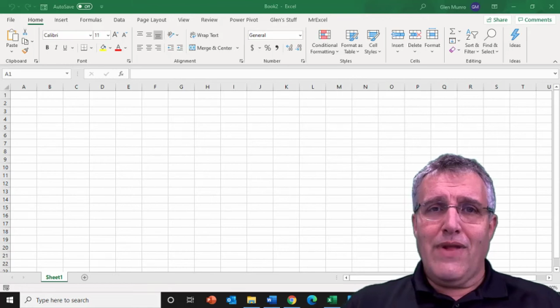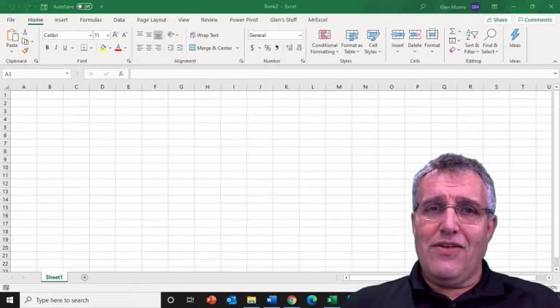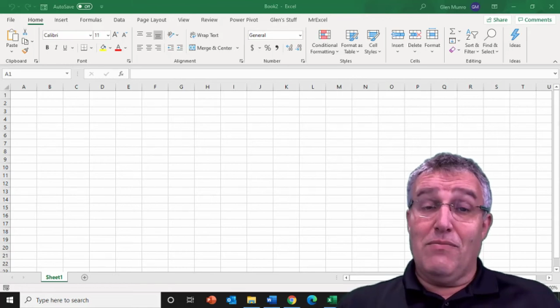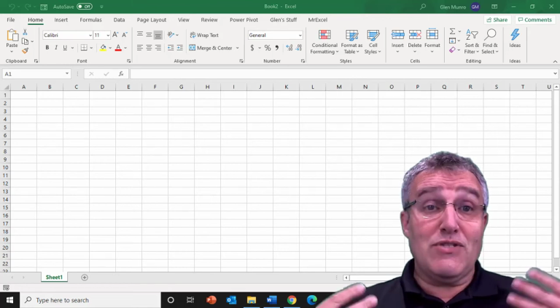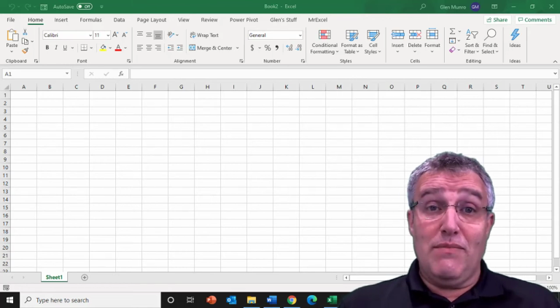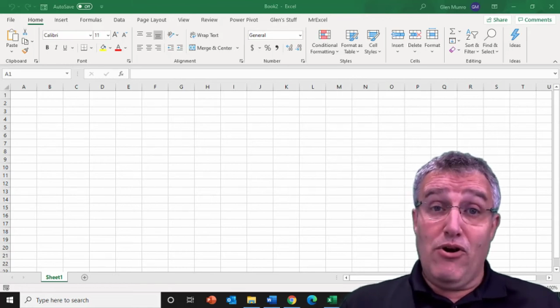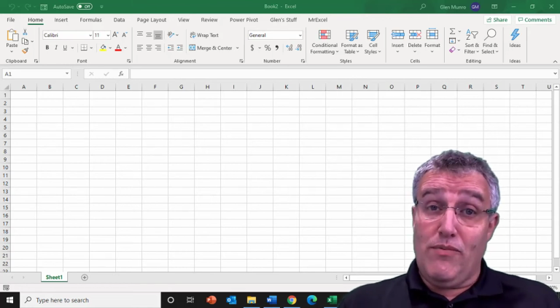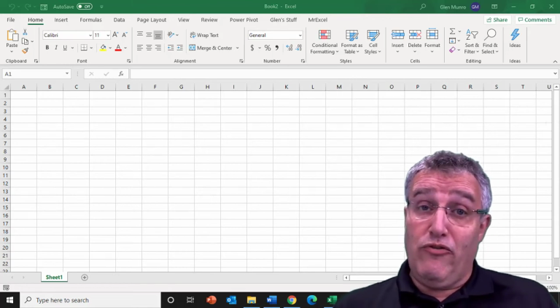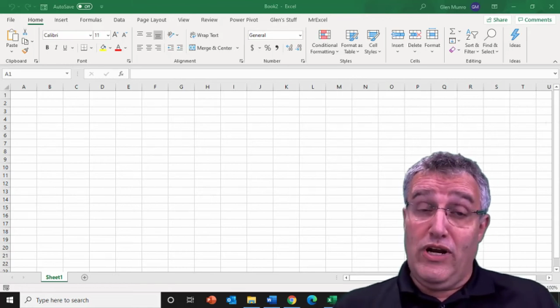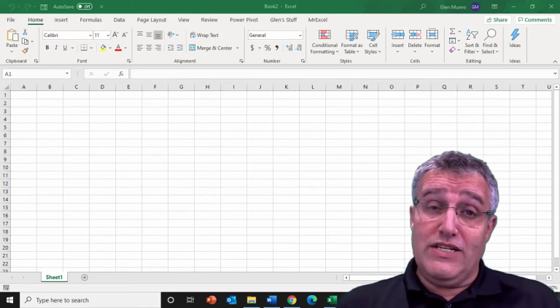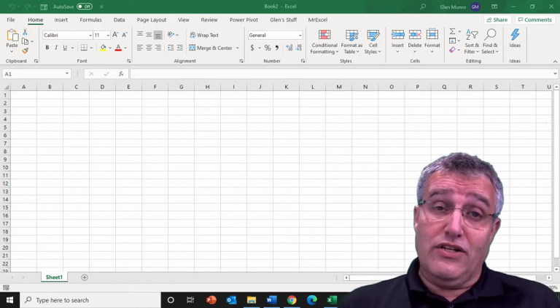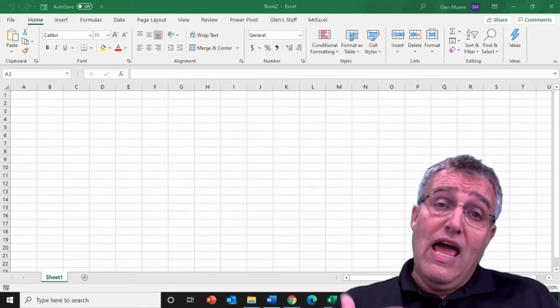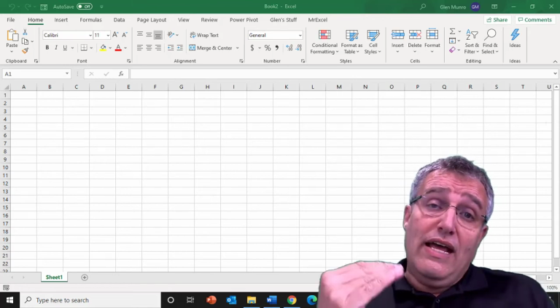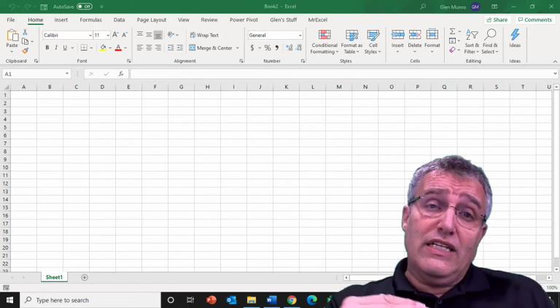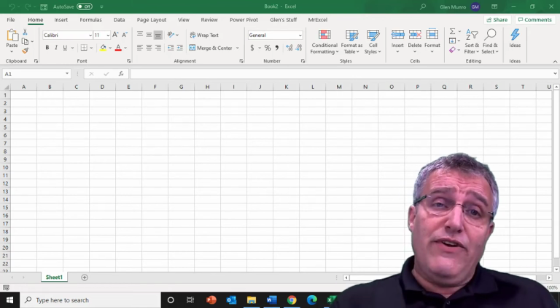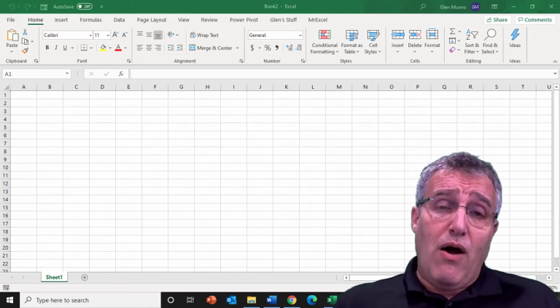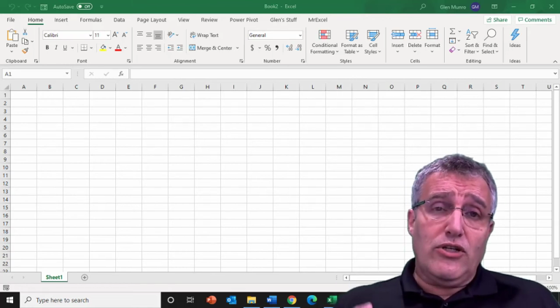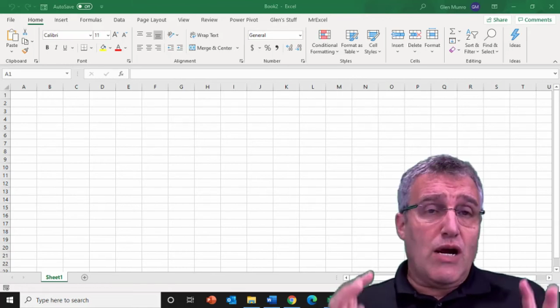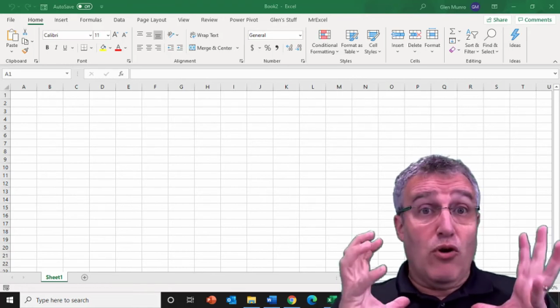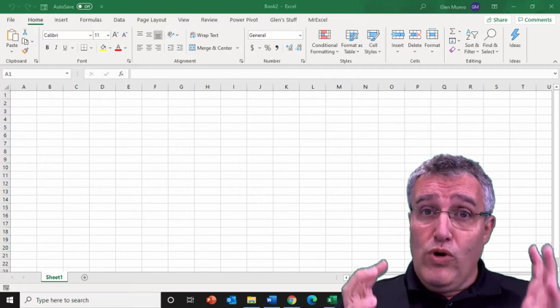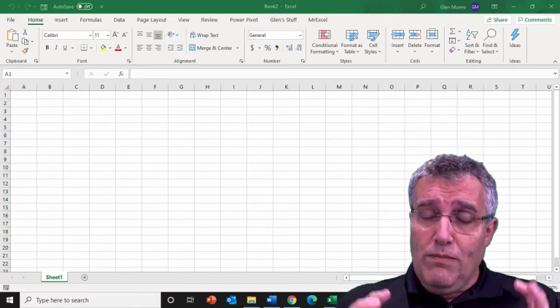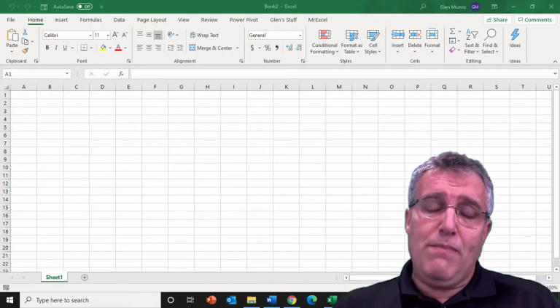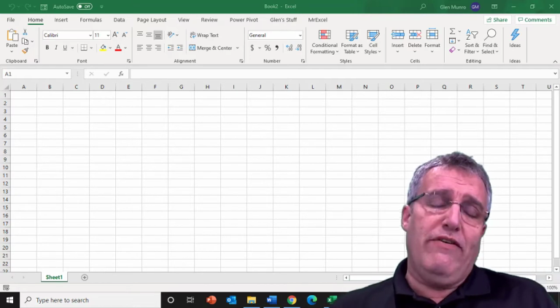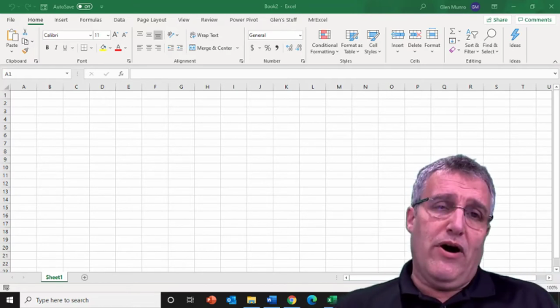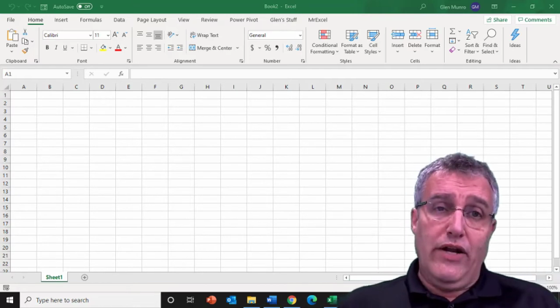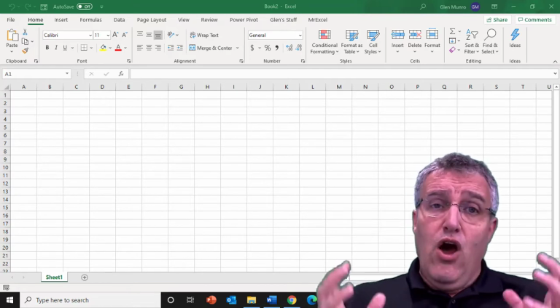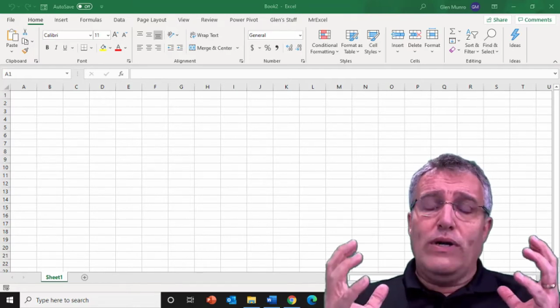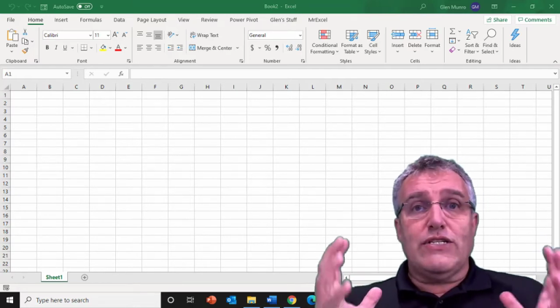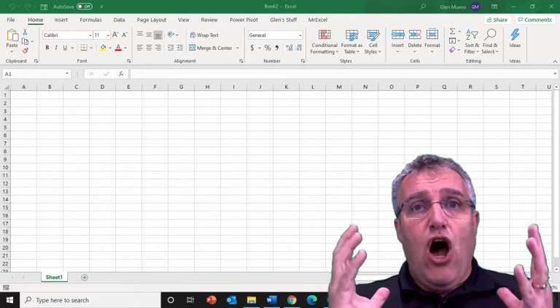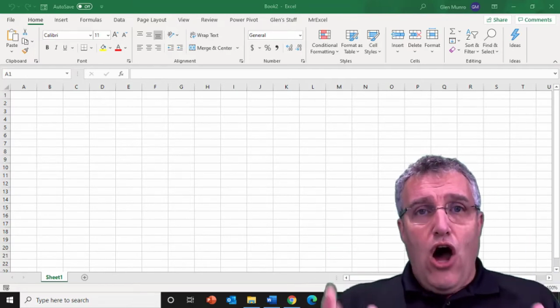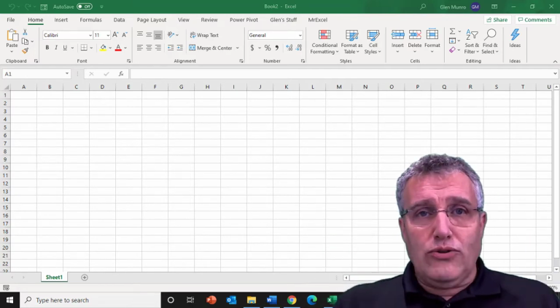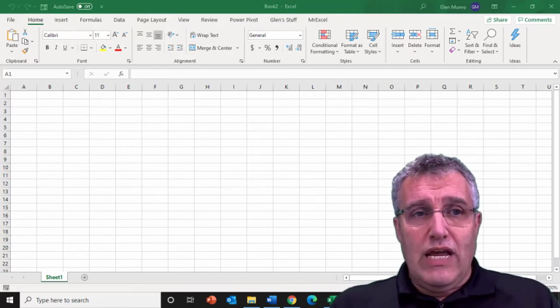Hi there, my name is Glenn Monroe. I'm the owner of Brain Diesel. In this video I want to talk about a real pet peeve of mine, which is Autosave.